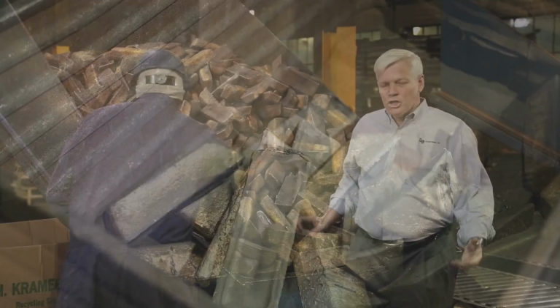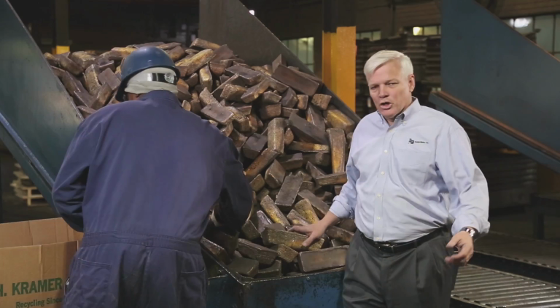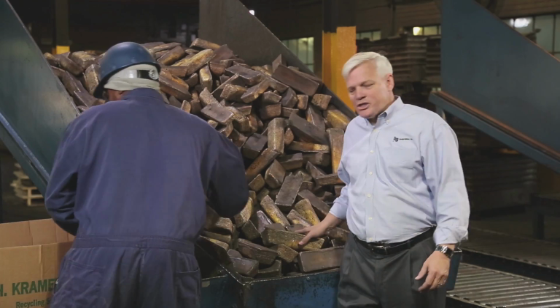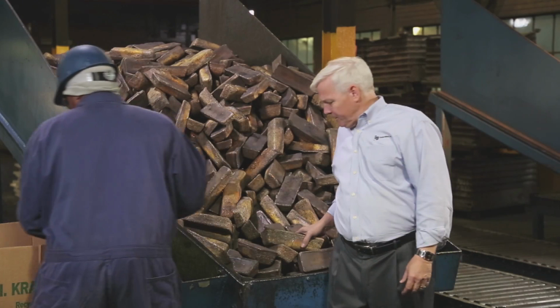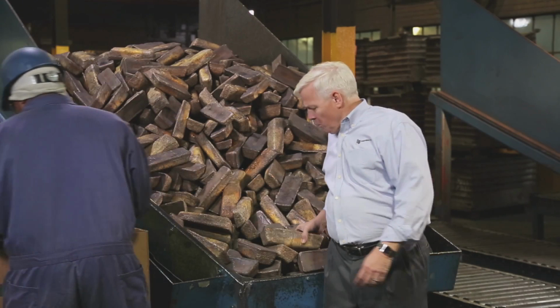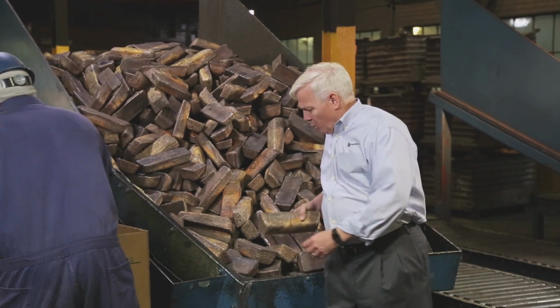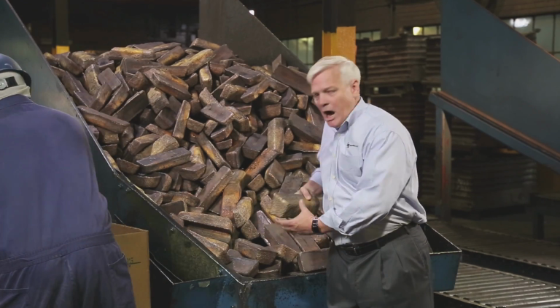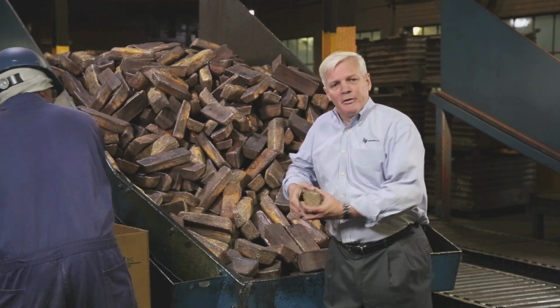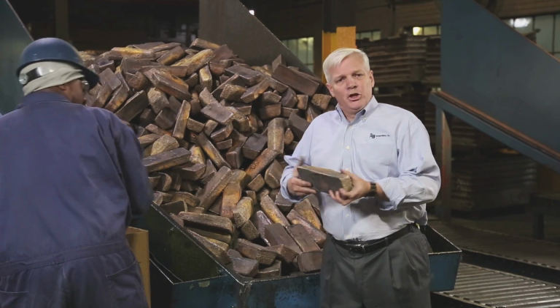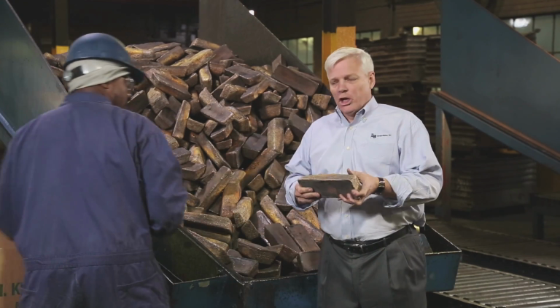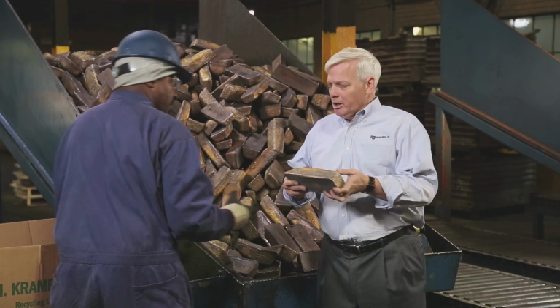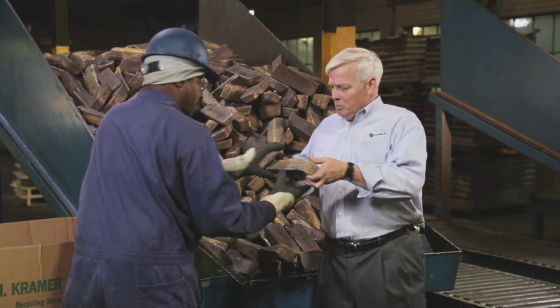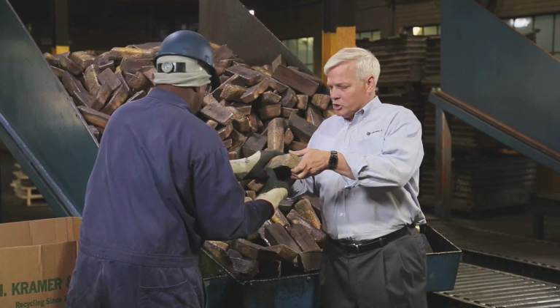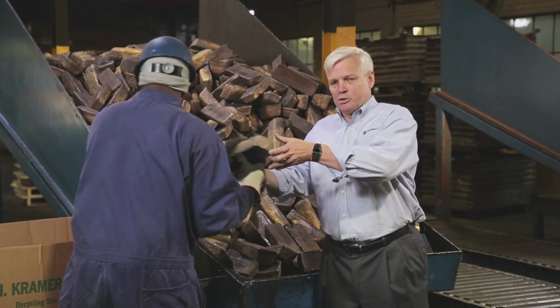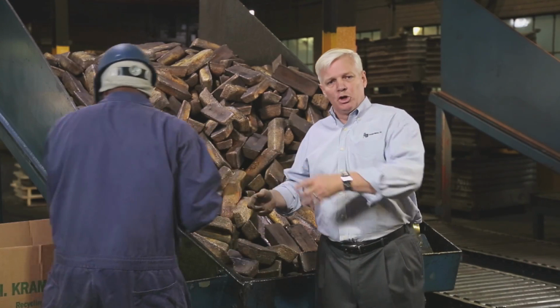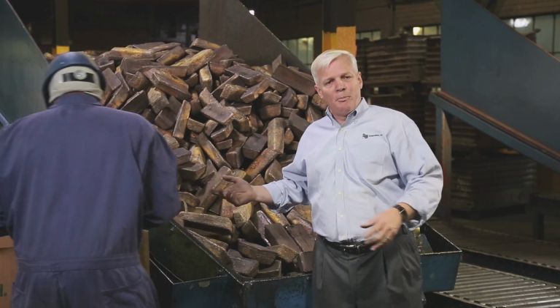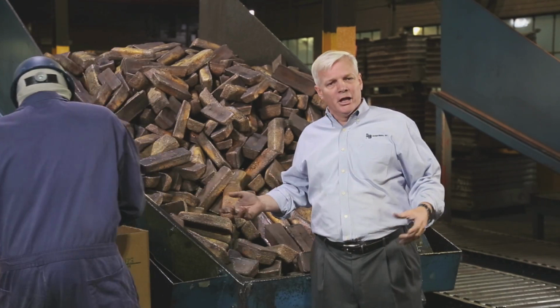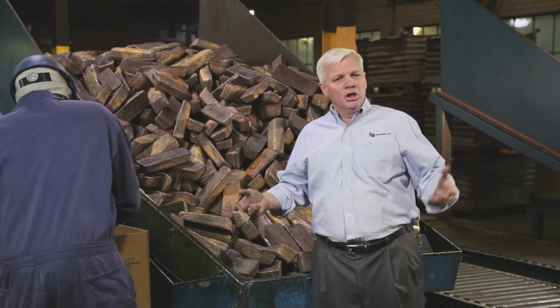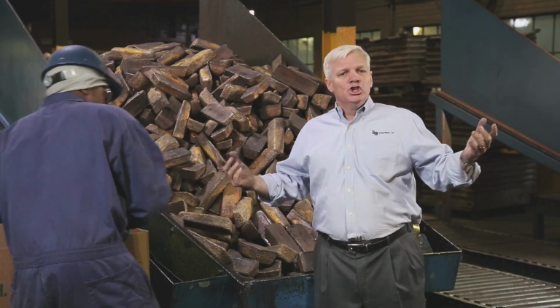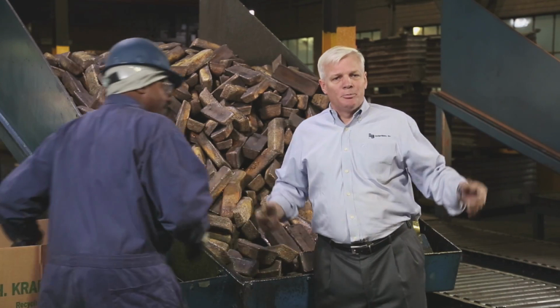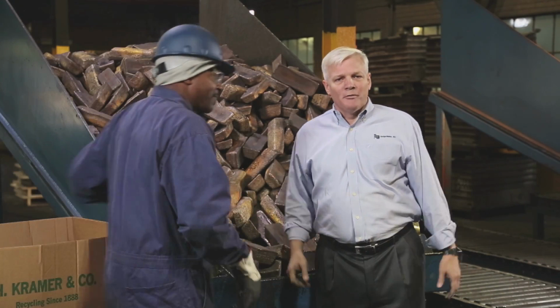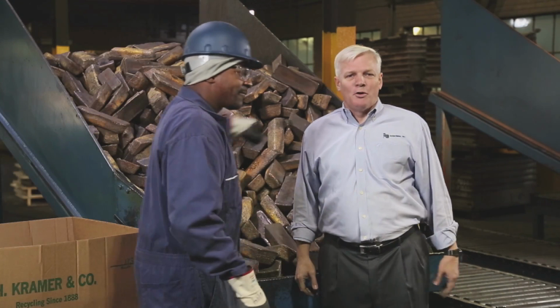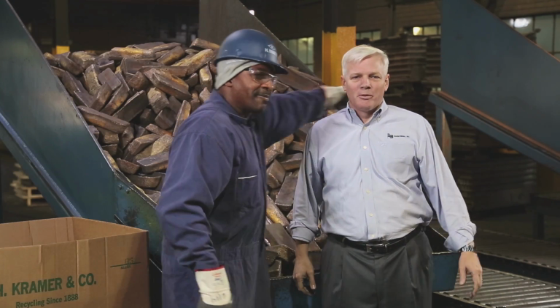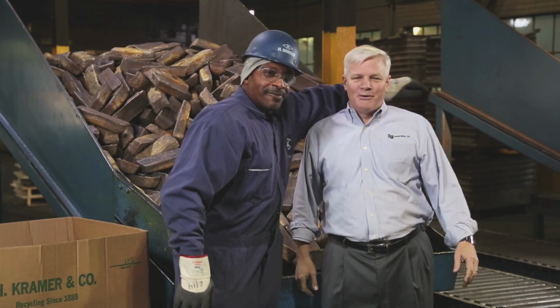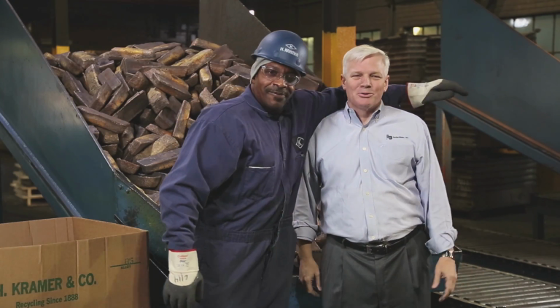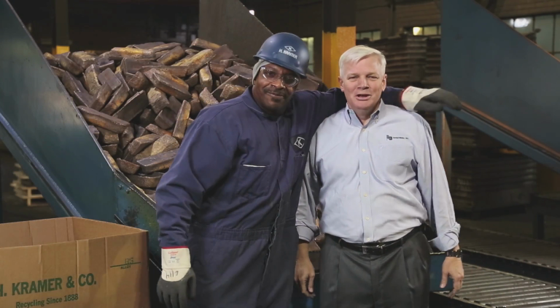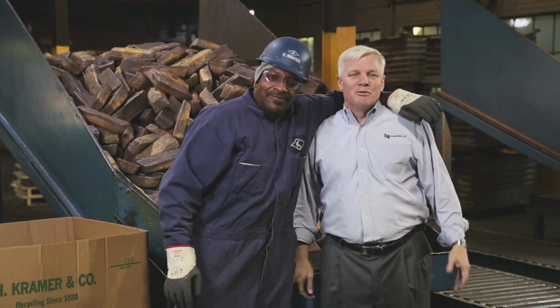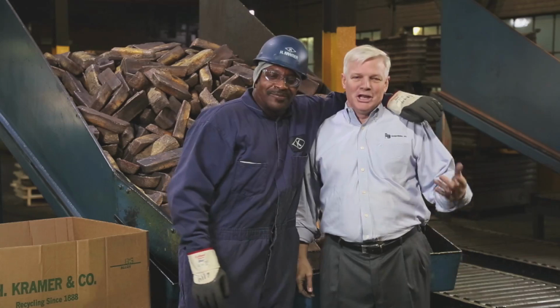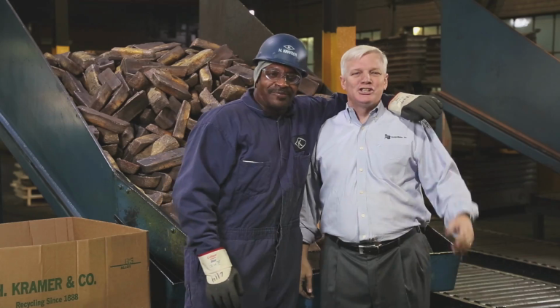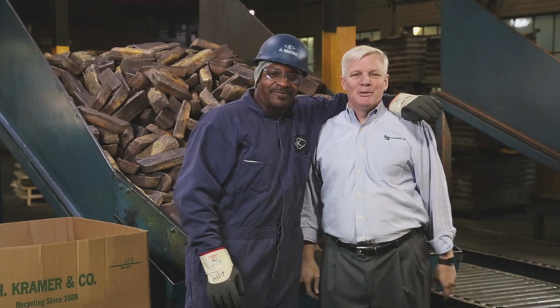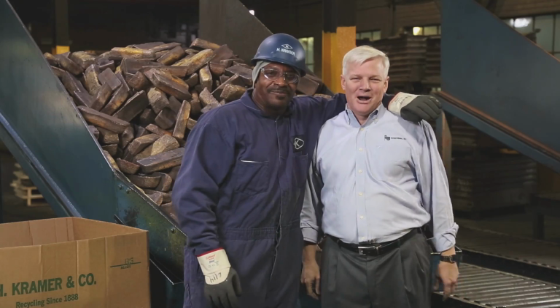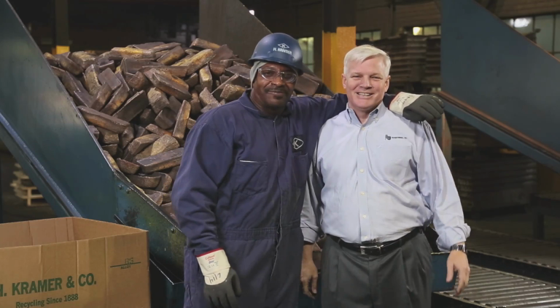We now have a finished ingot, which gets put onto a pallet and shipped off to Fall River Foundry for the next step in the process.